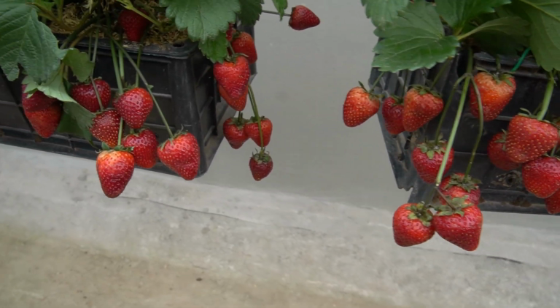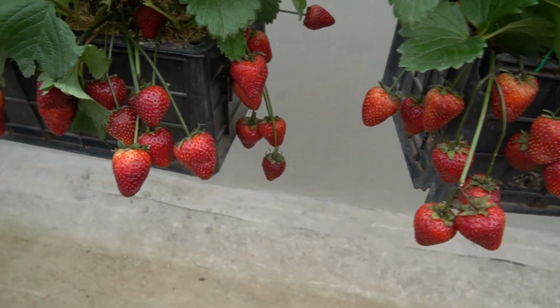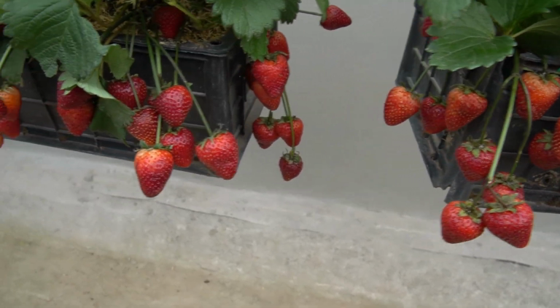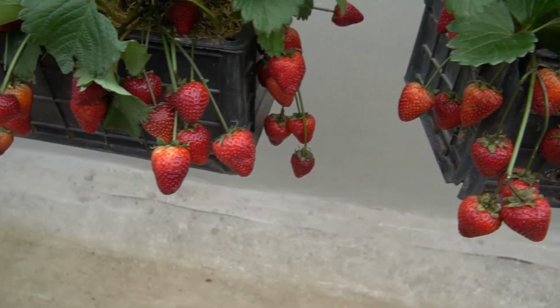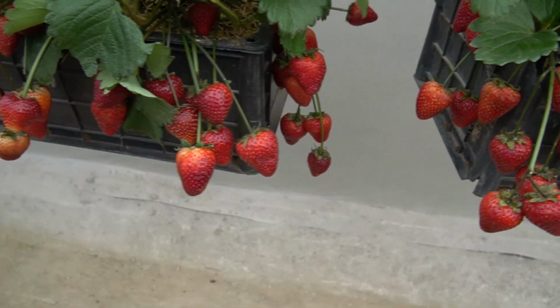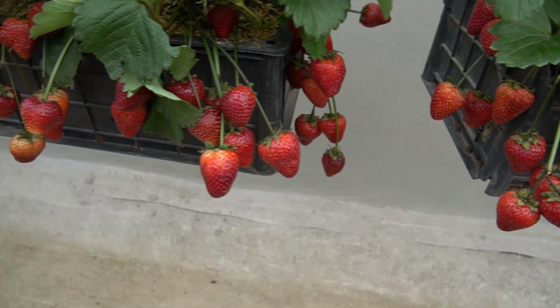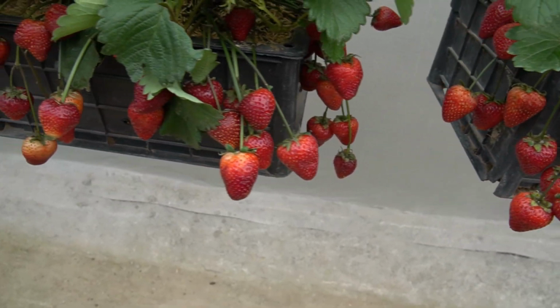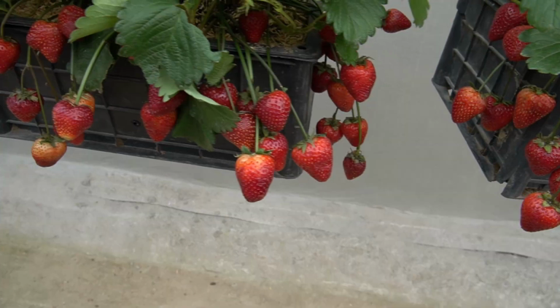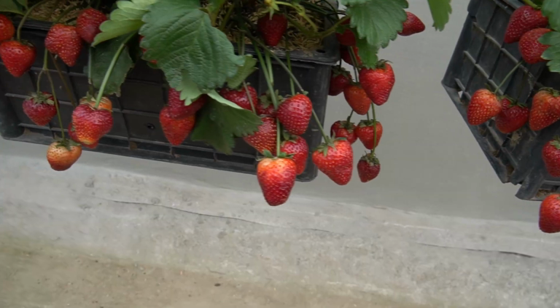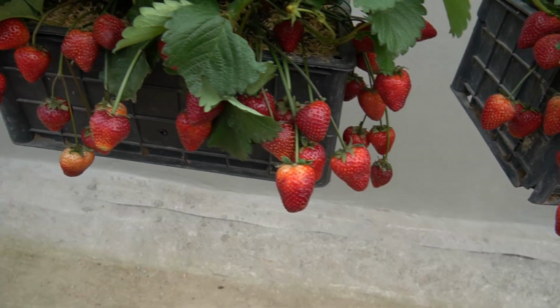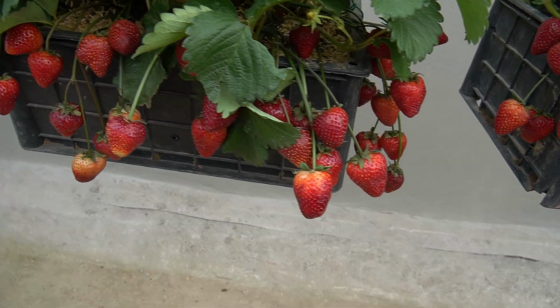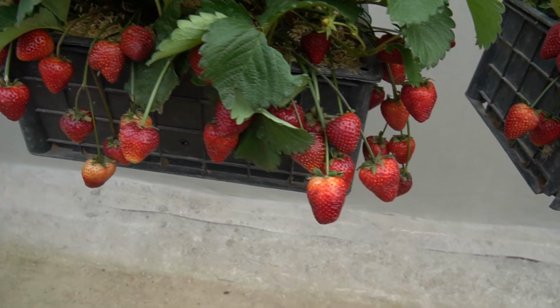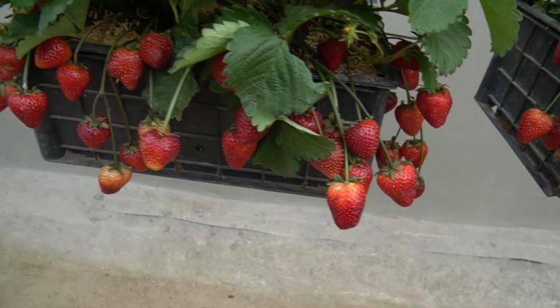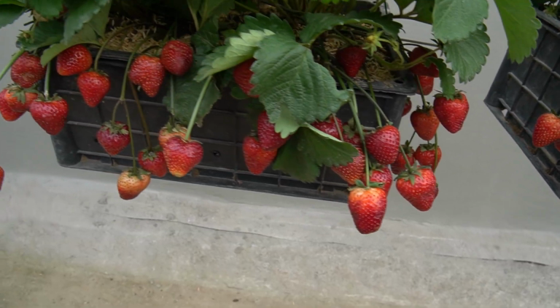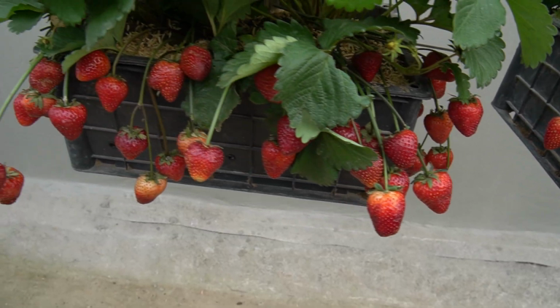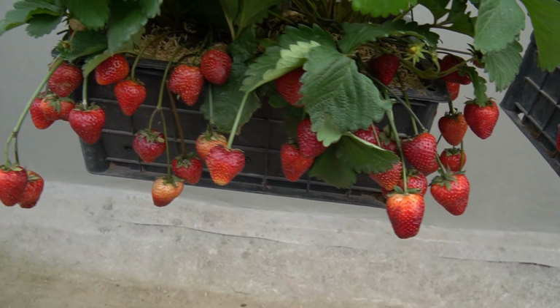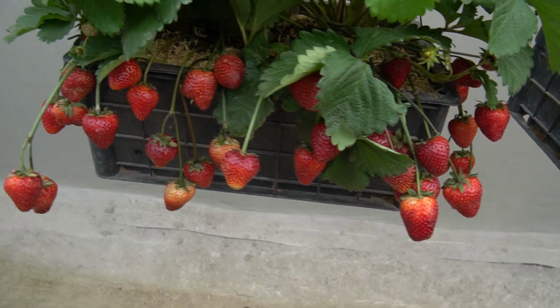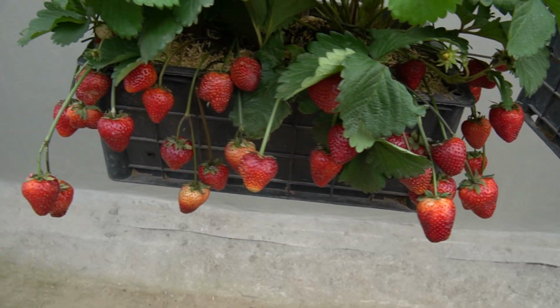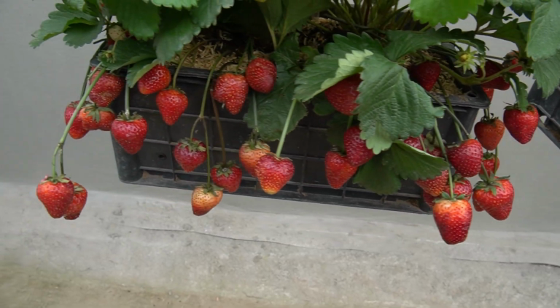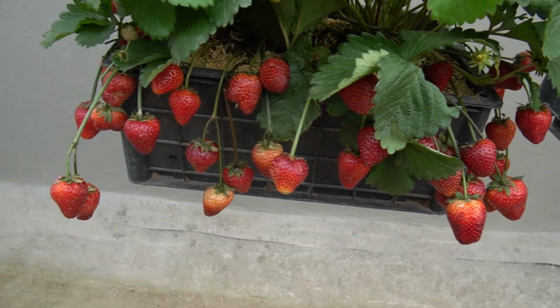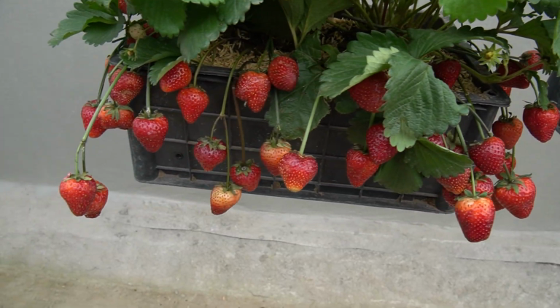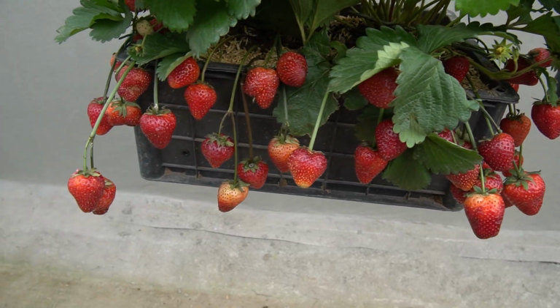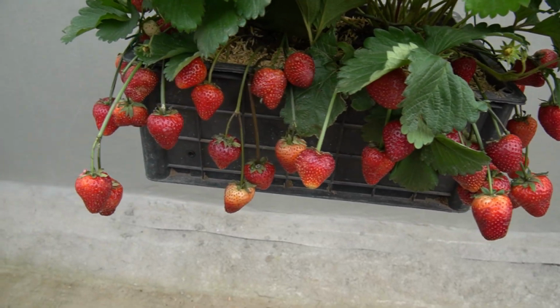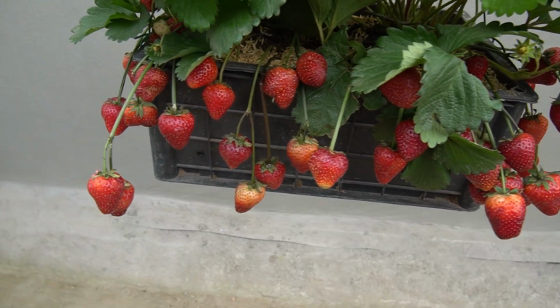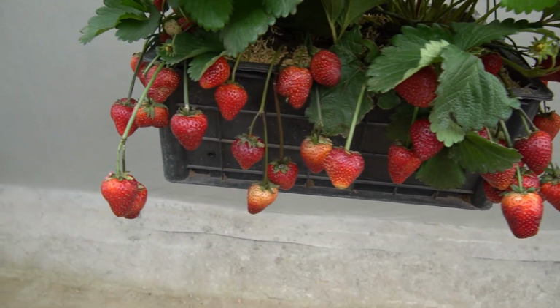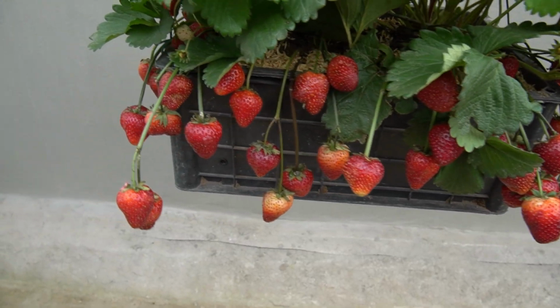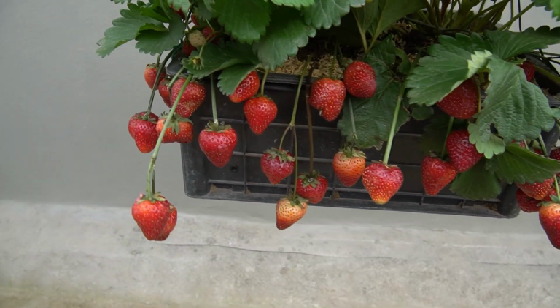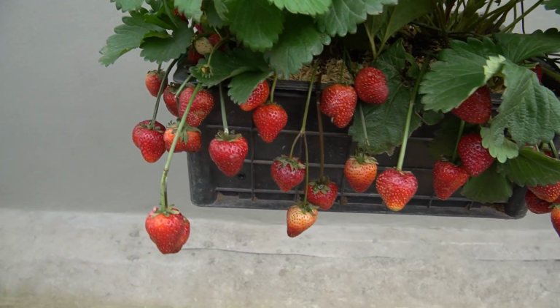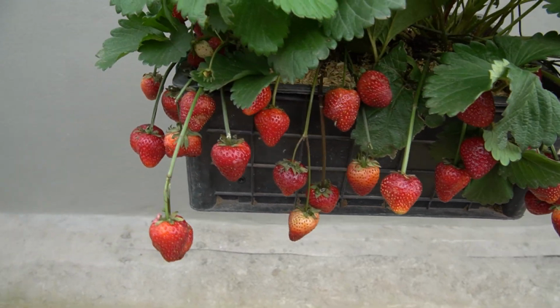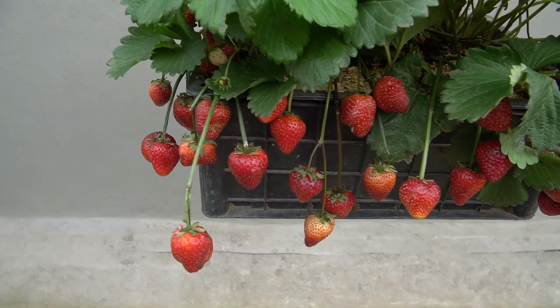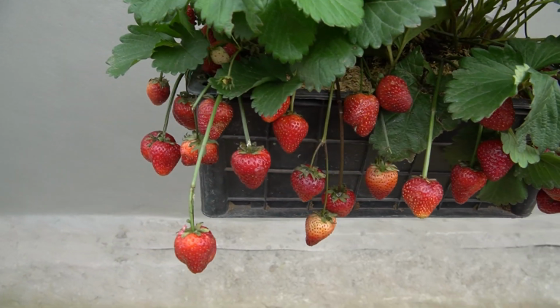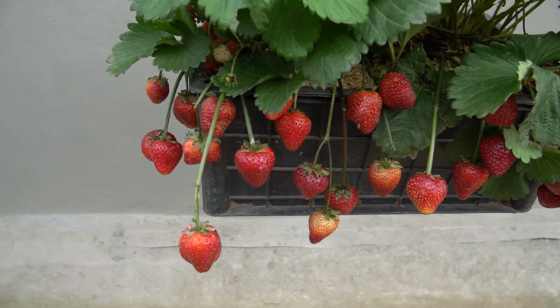It's amazing. Just two months and I have a strawberry grove with lots of fruit.